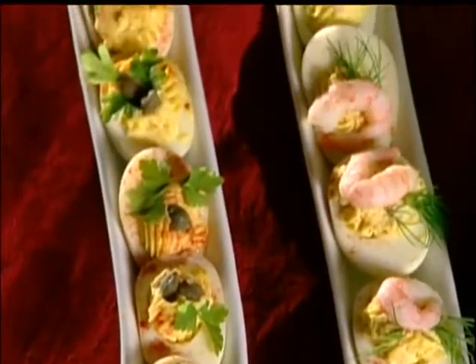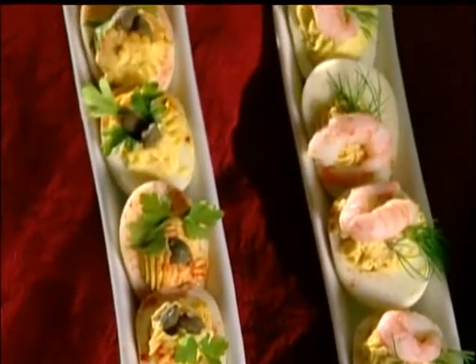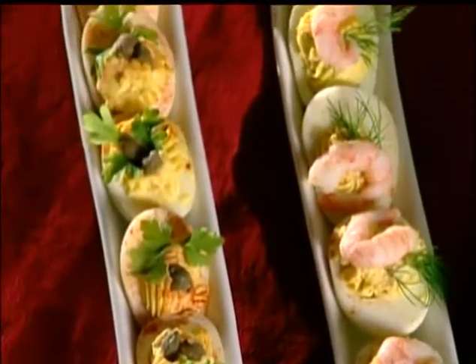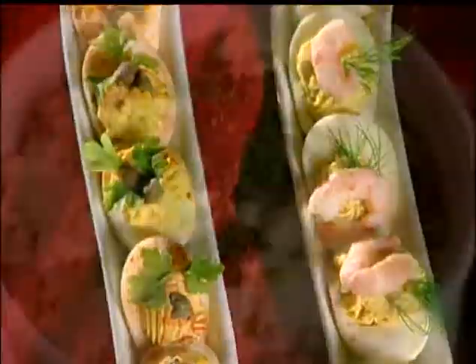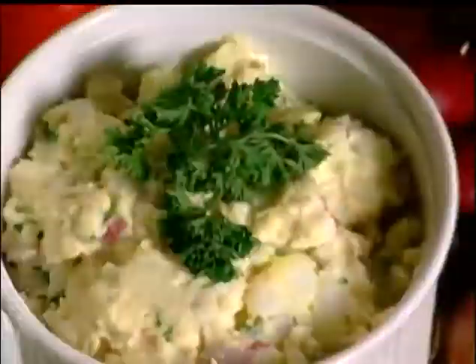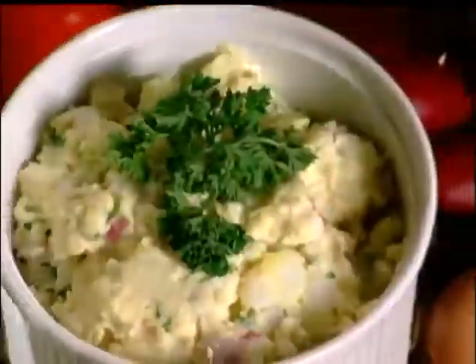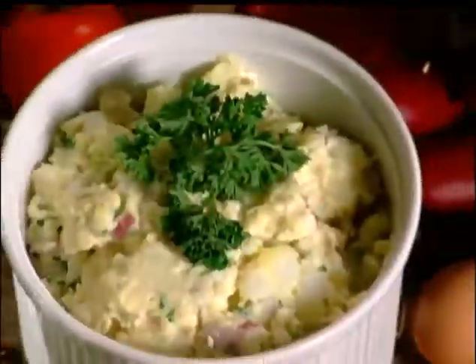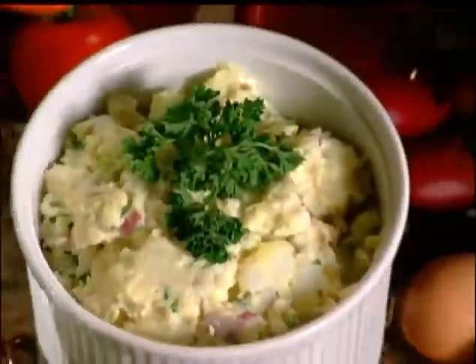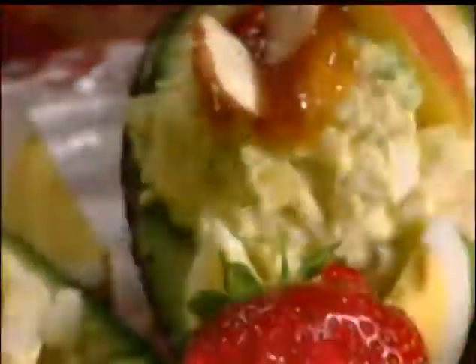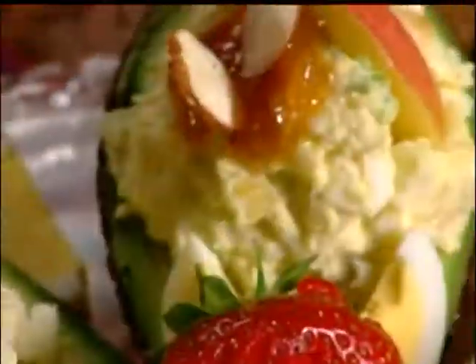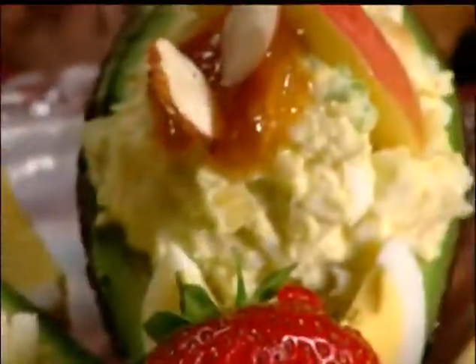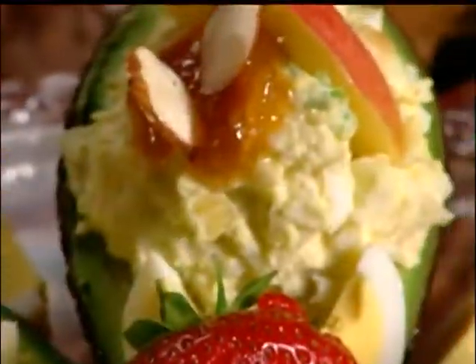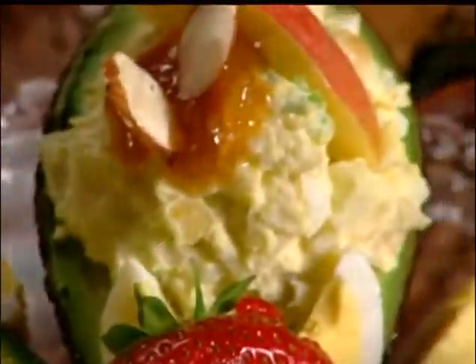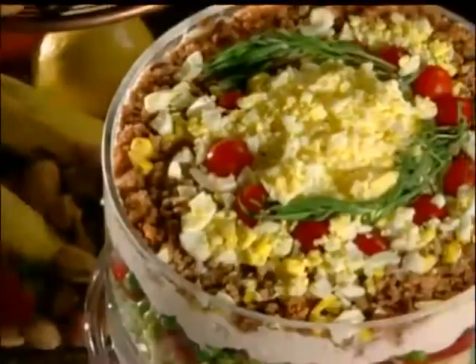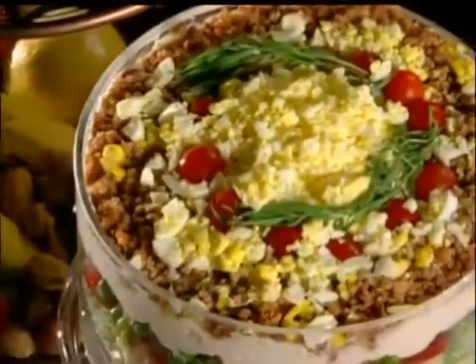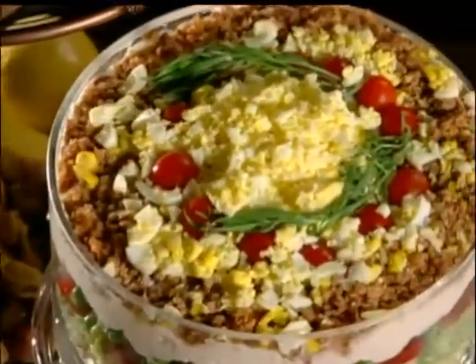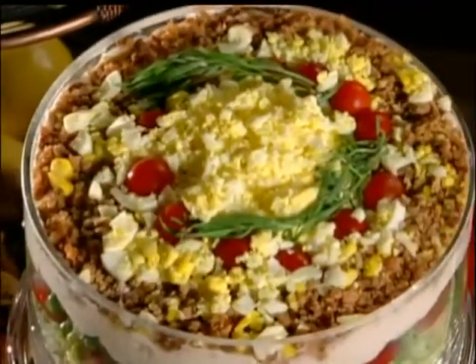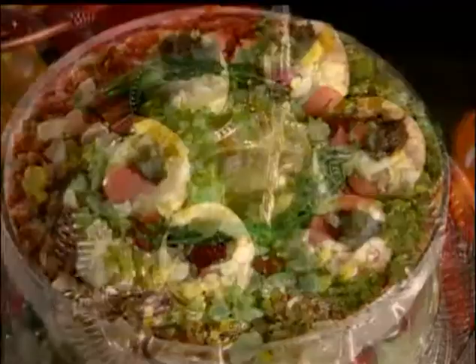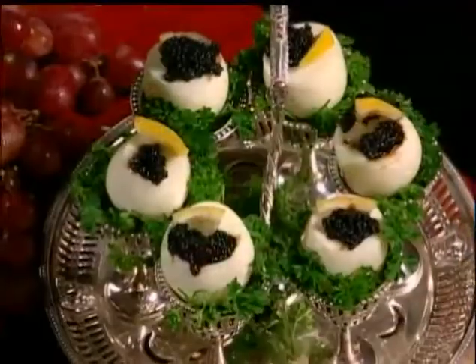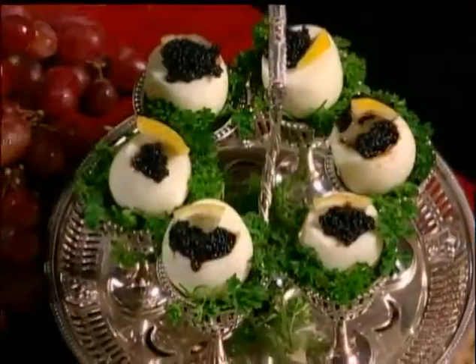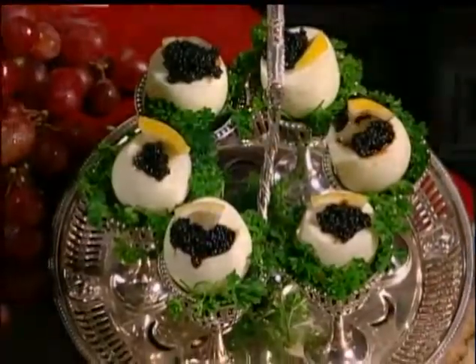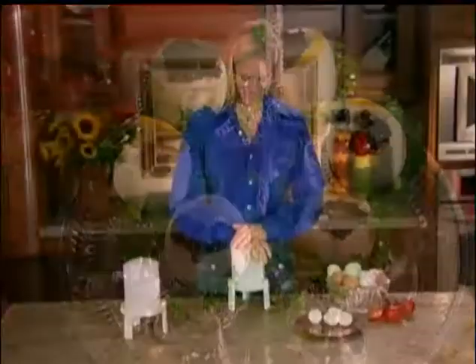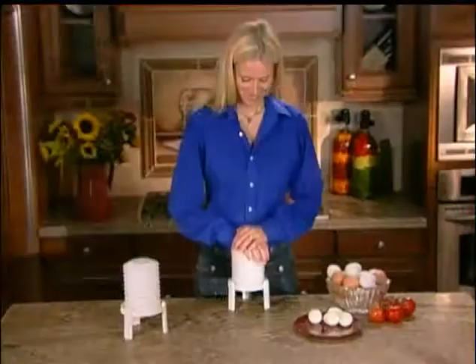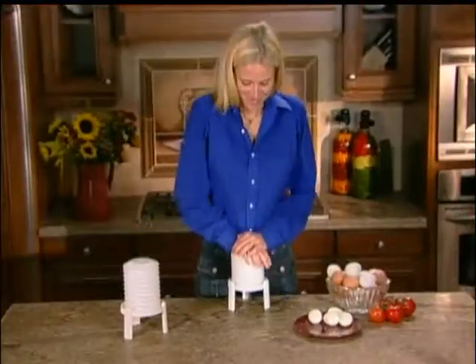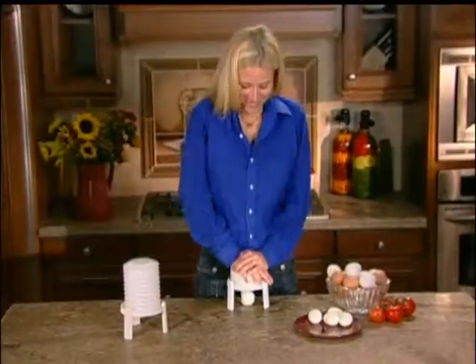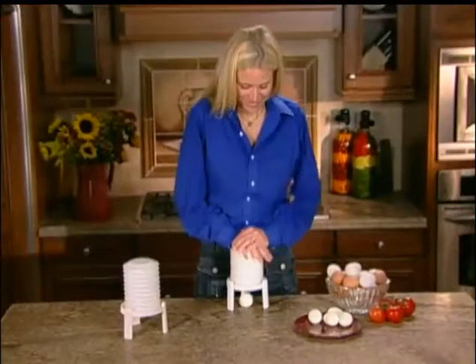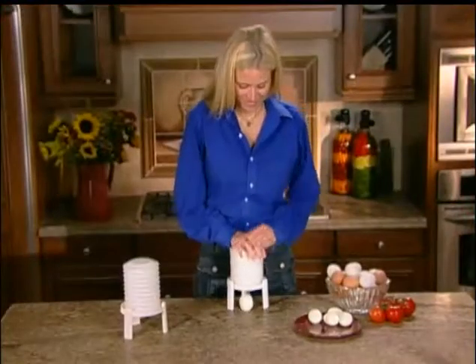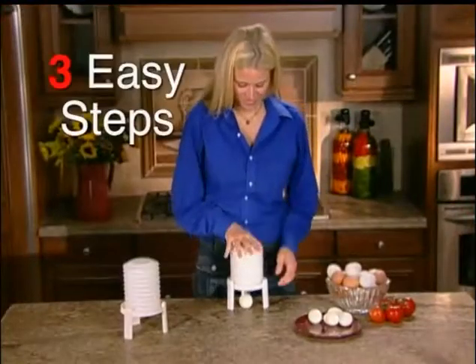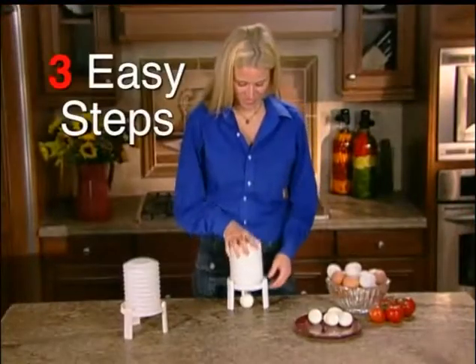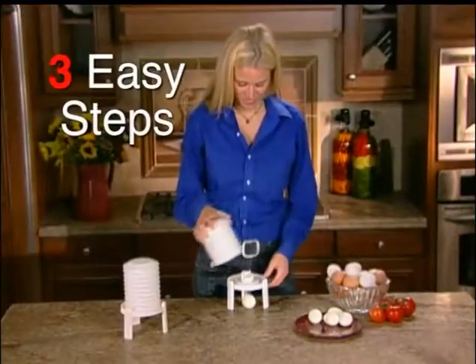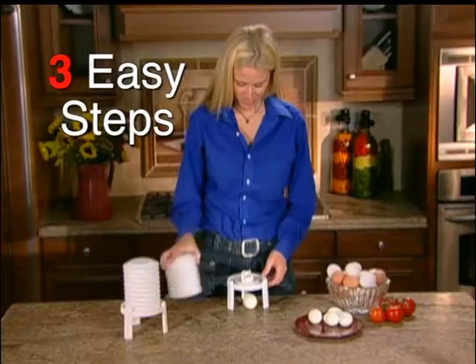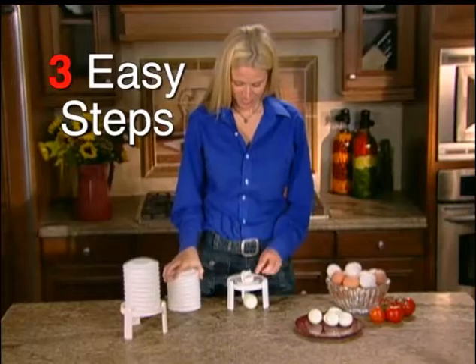Make mouth-watering deviled eggs, egg salad, apple egg delight, egg trifle, and much more. Peel eggs instantly in just three easy steps.